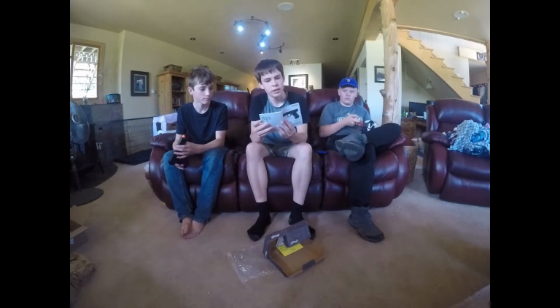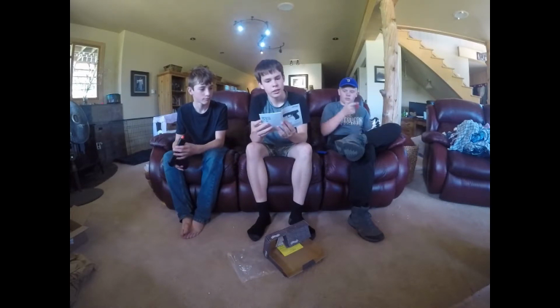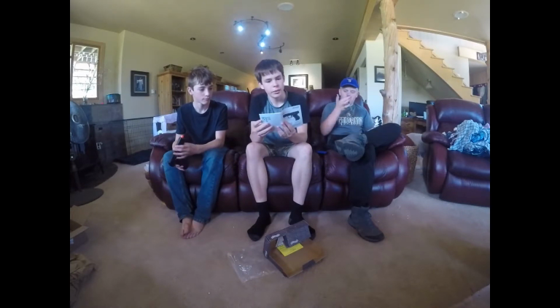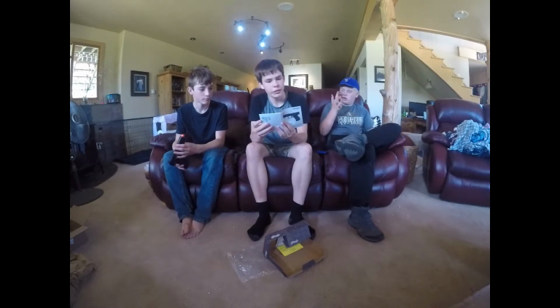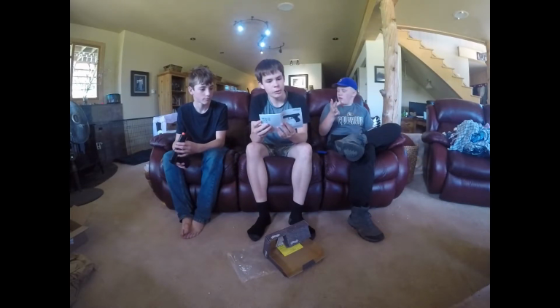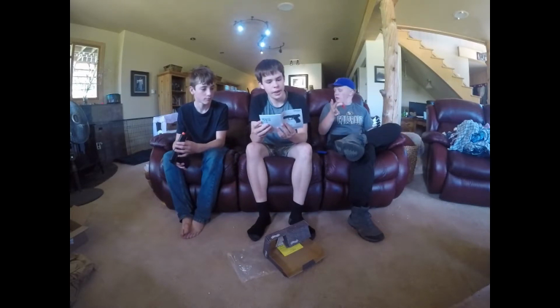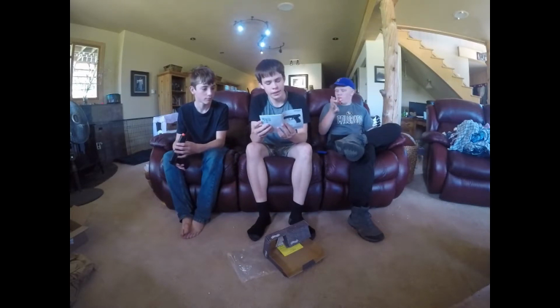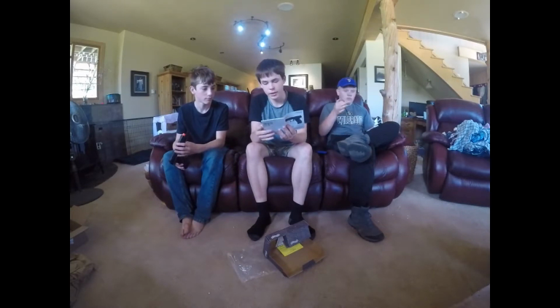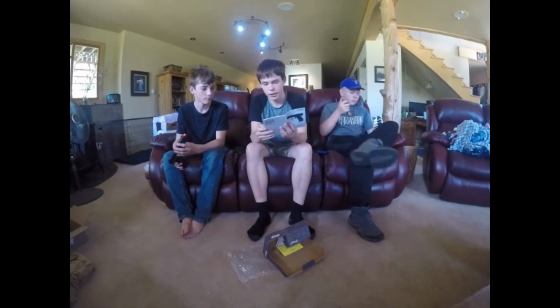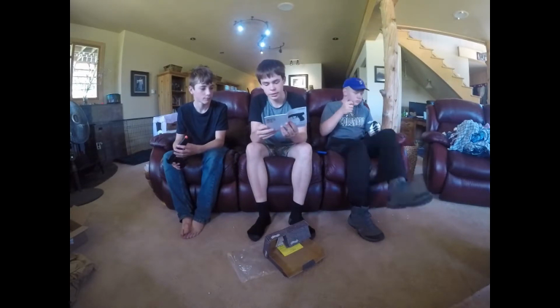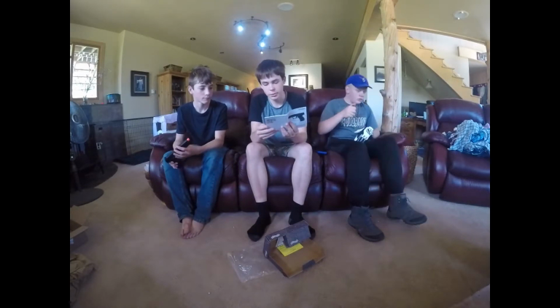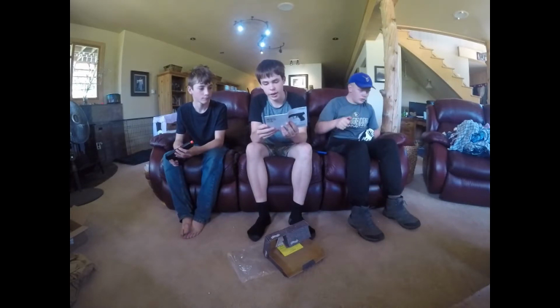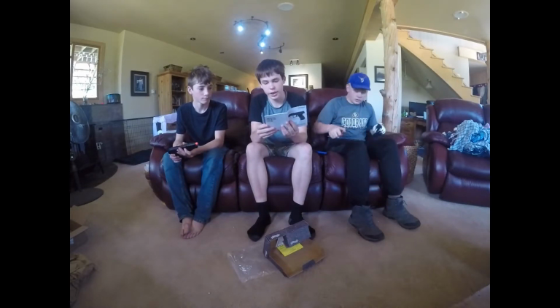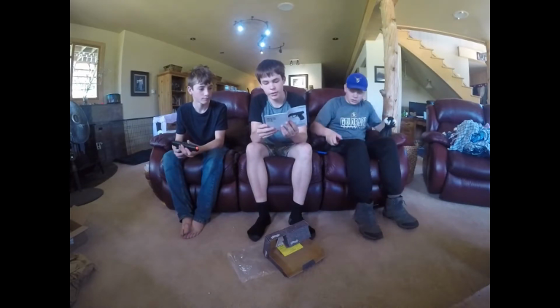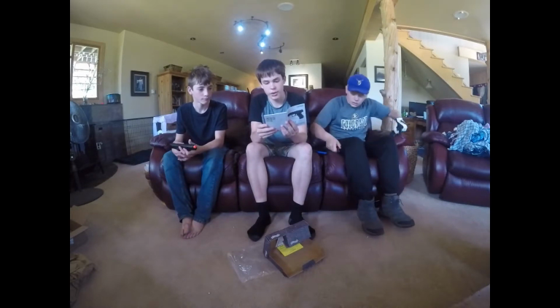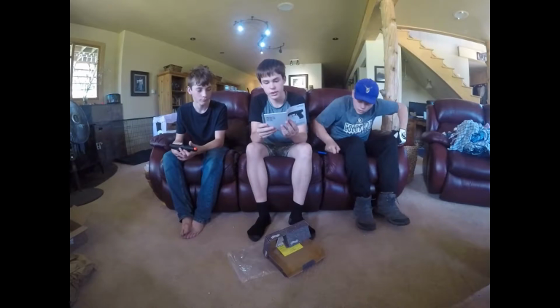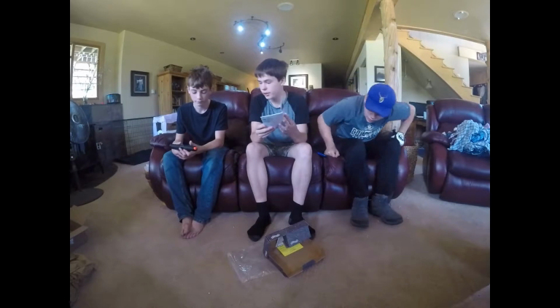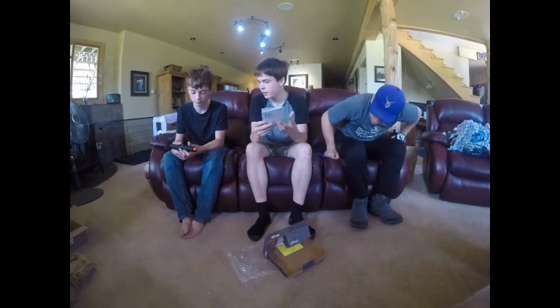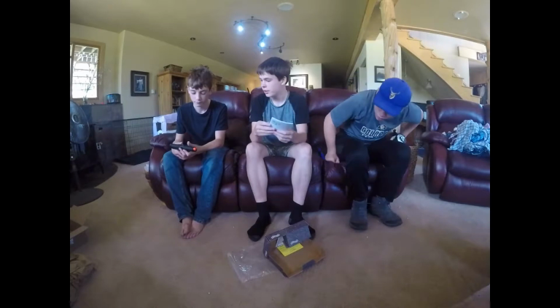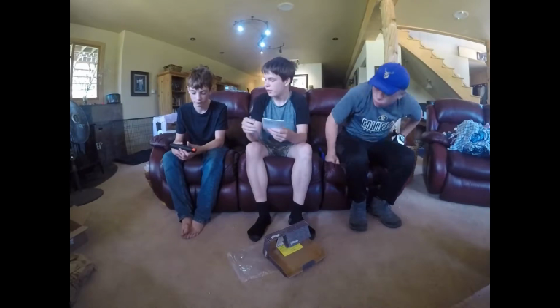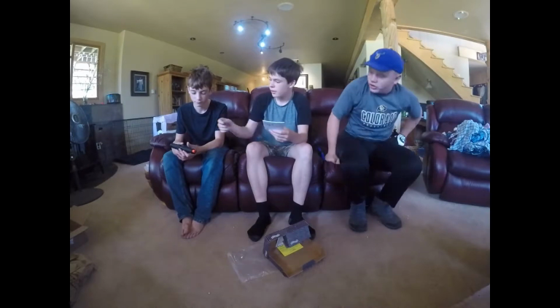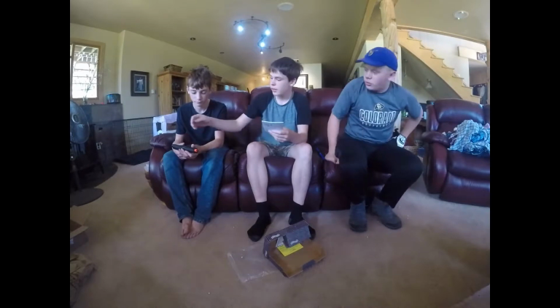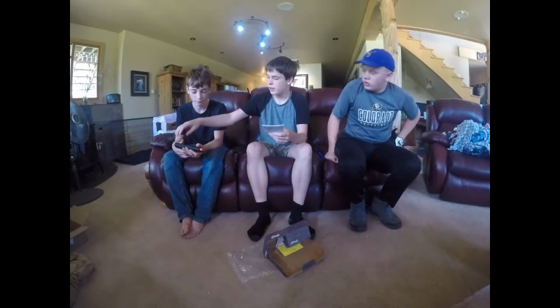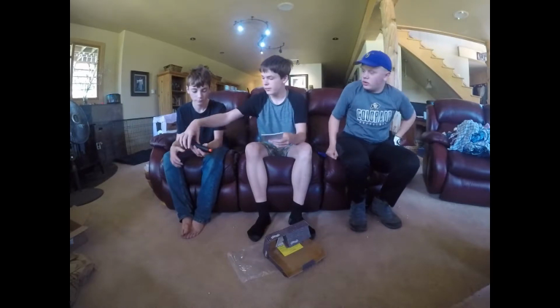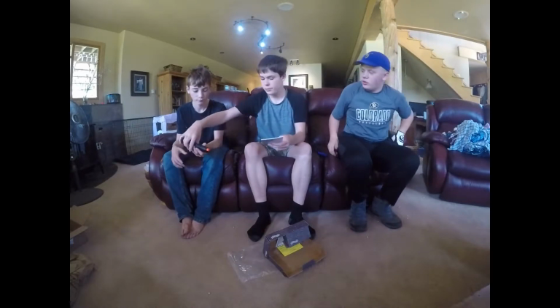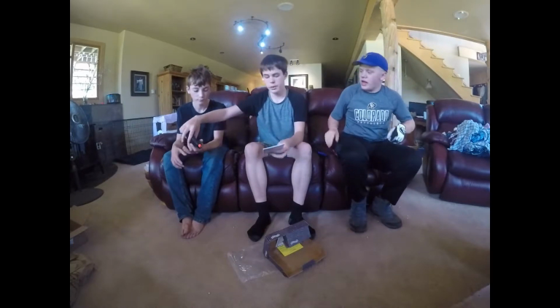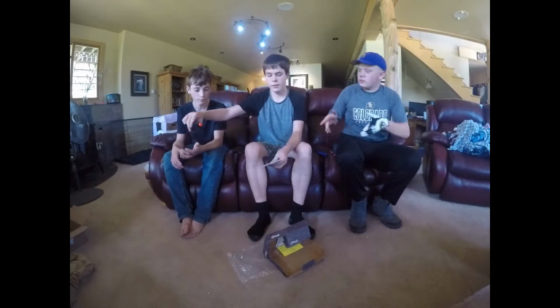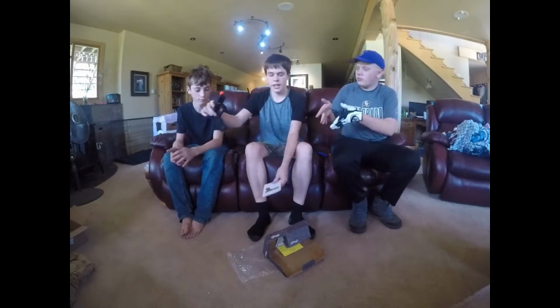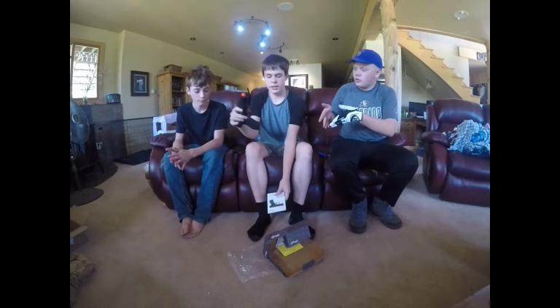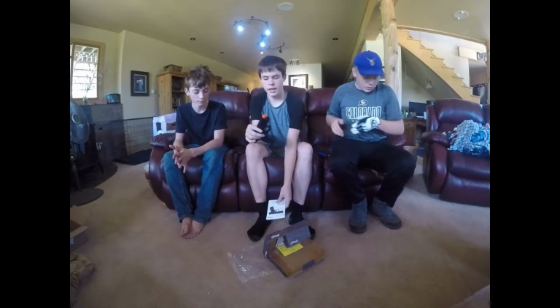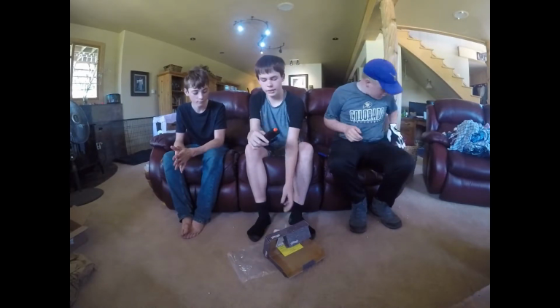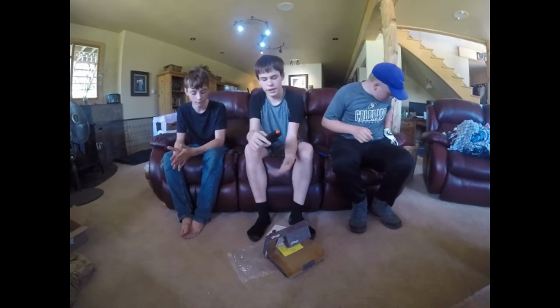We definitely made money off of this gun — more than double. We're only testing it out later.